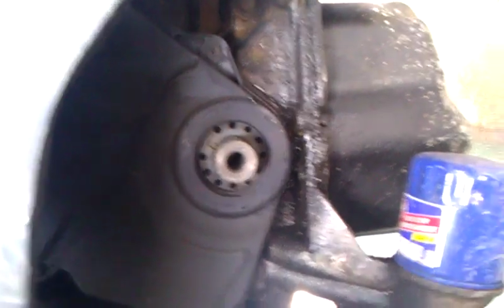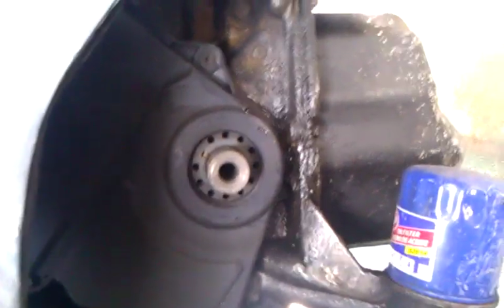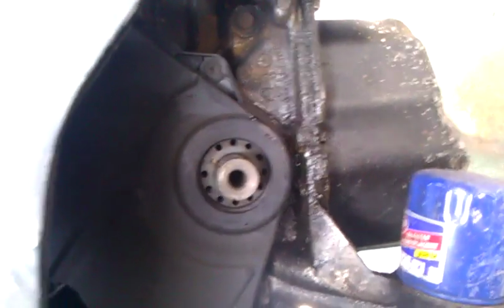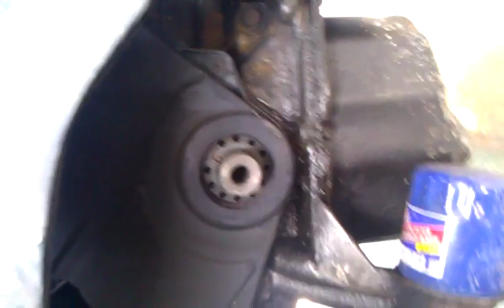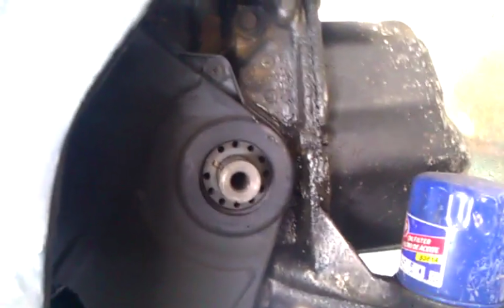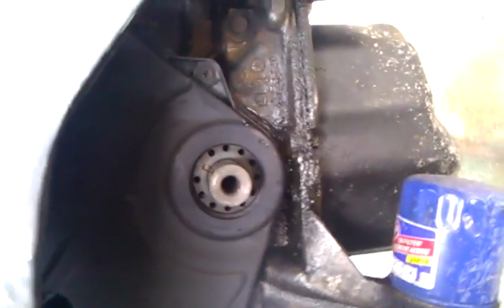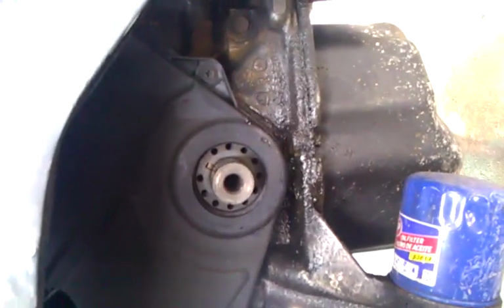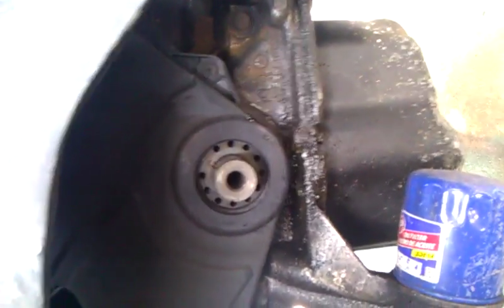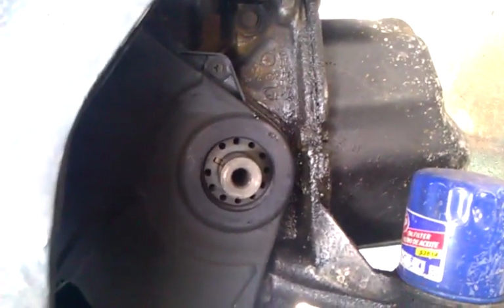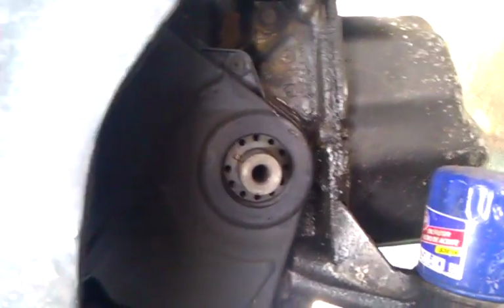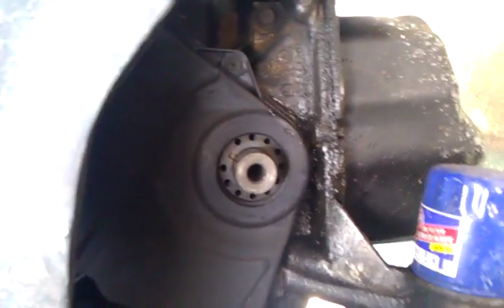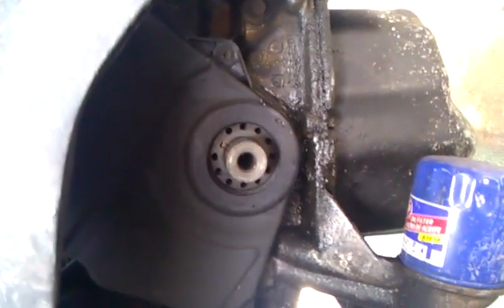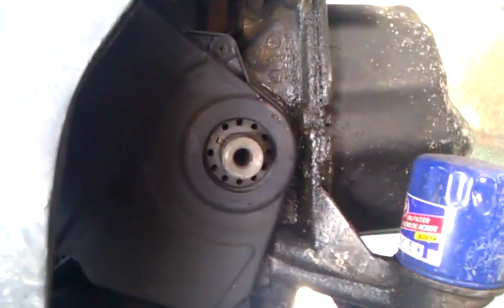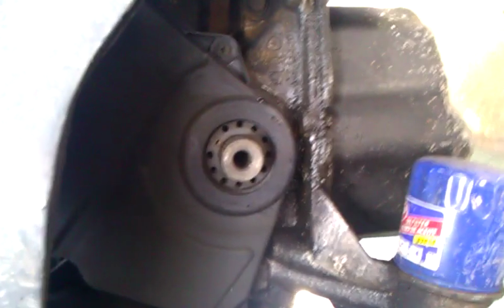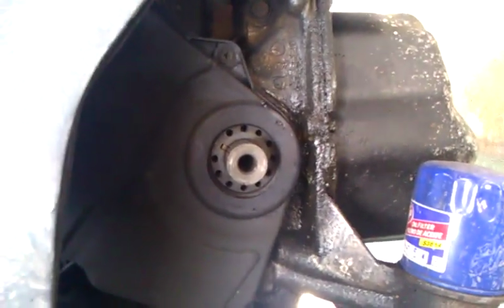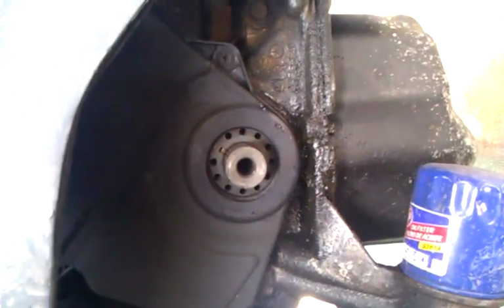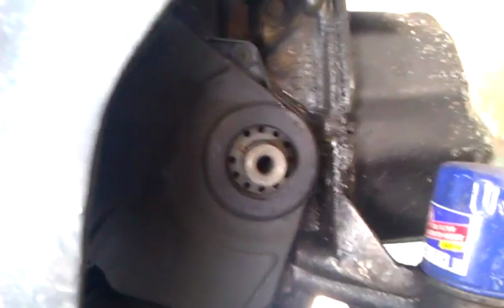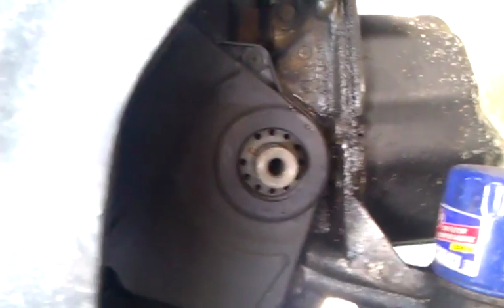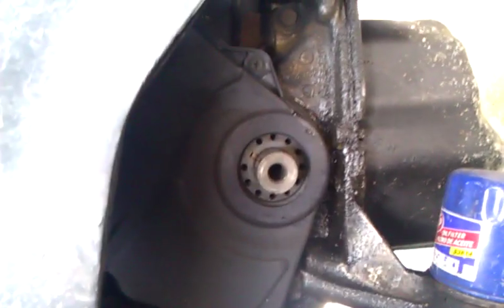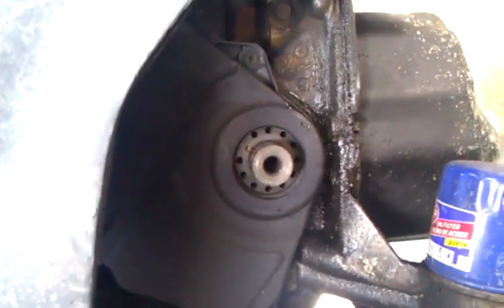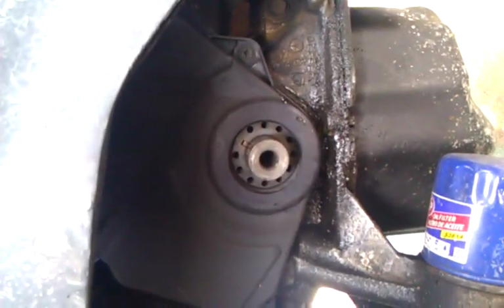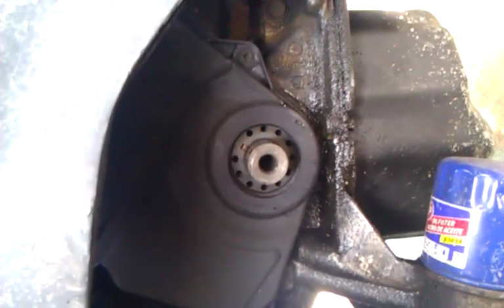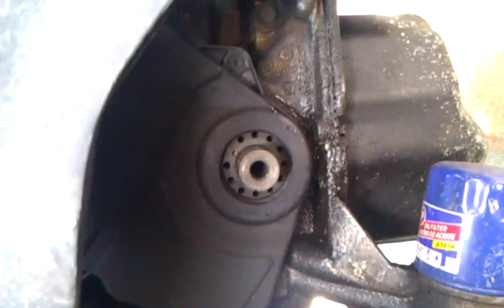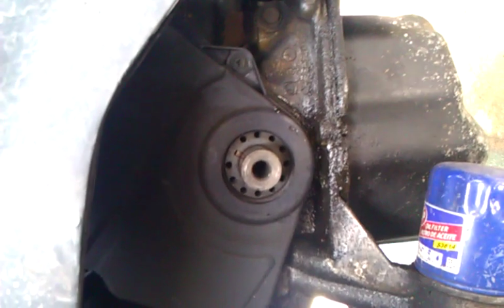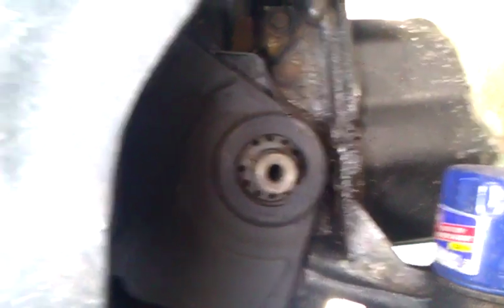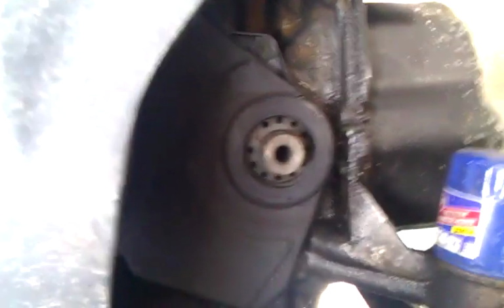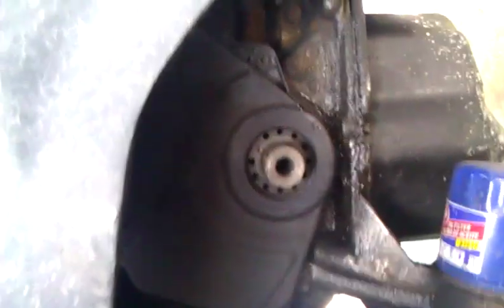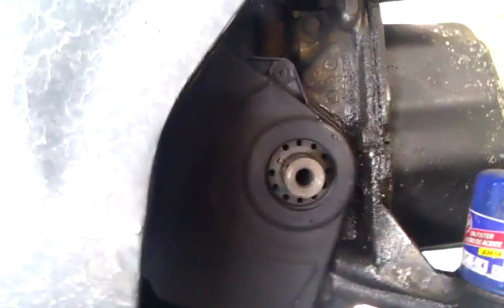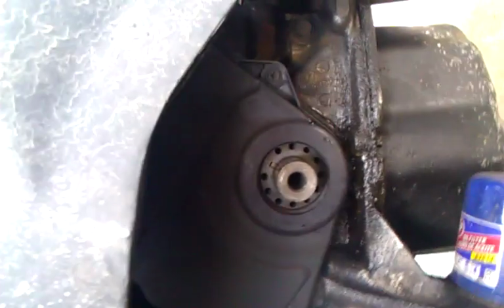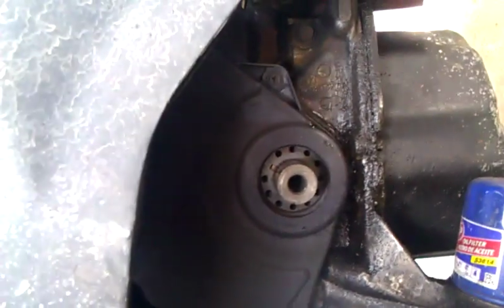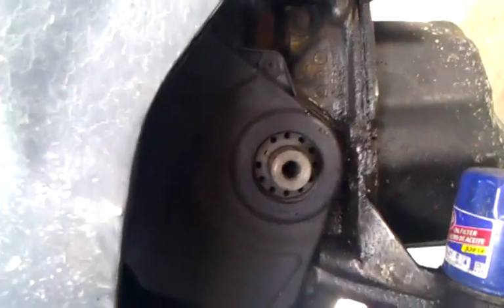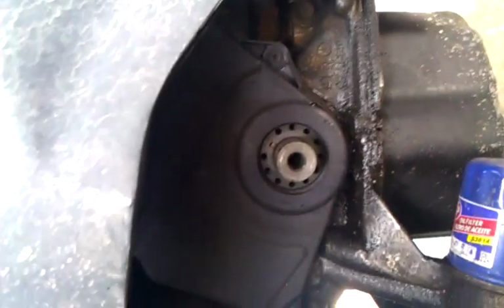My plan is to change the water pump, so the only way to get to that is to take out the pulley — the harmonic pulley, crankshaft pulley.